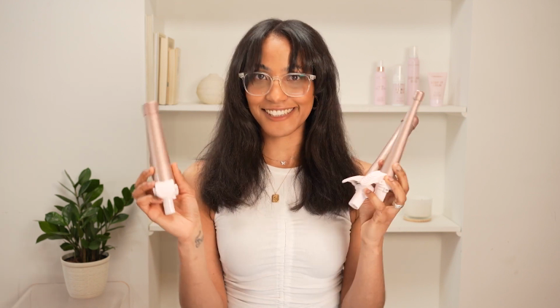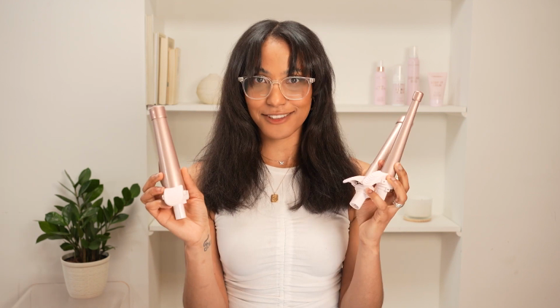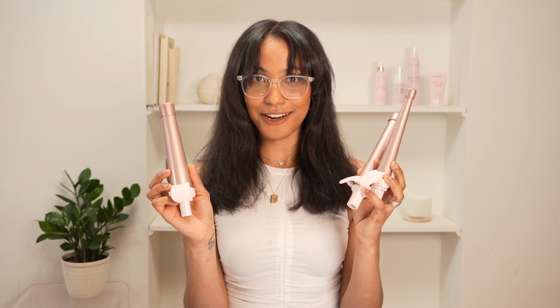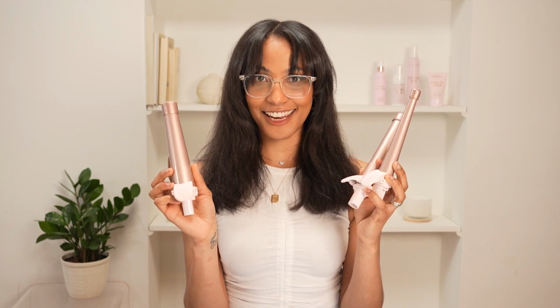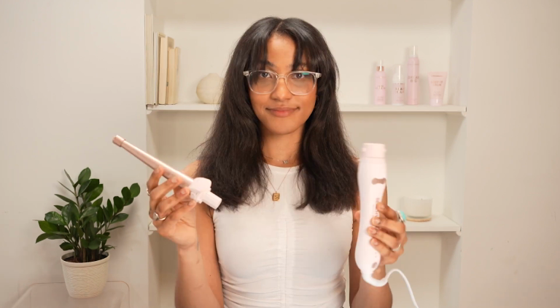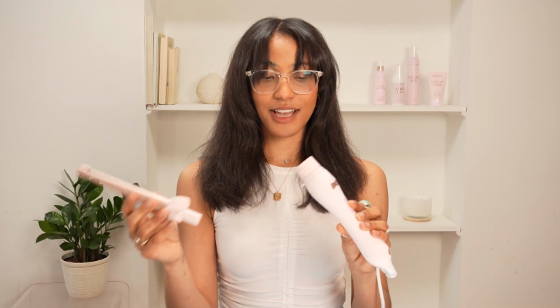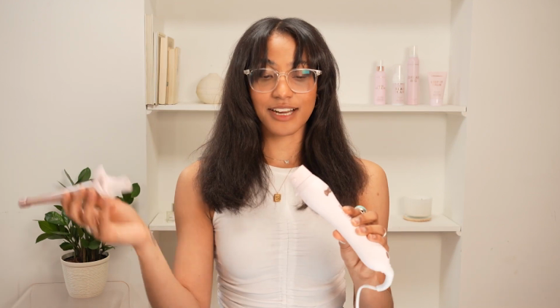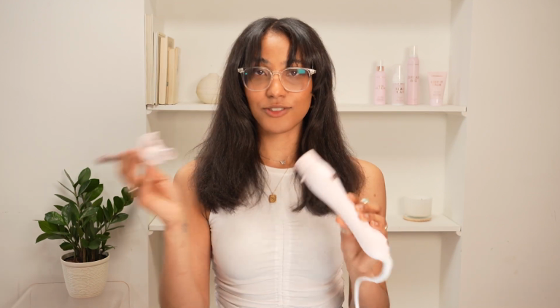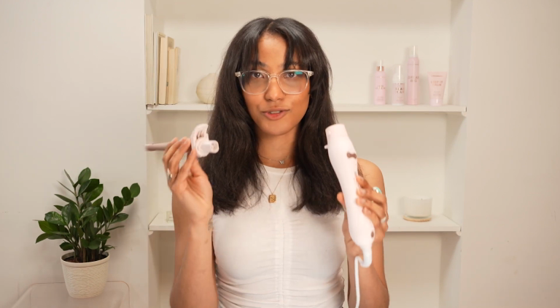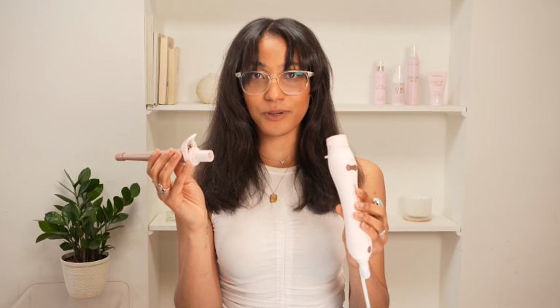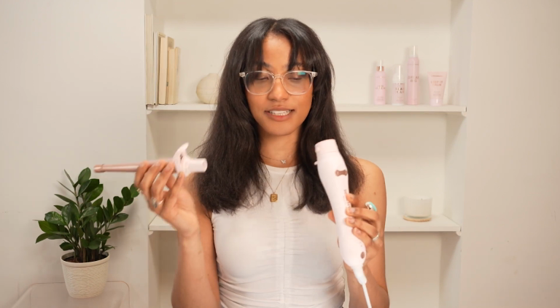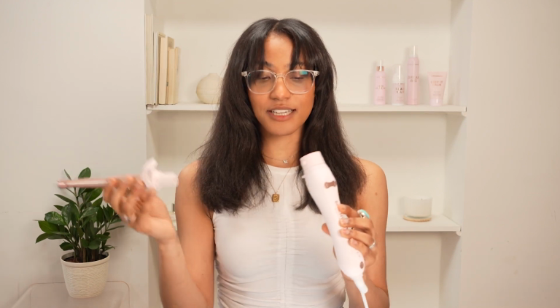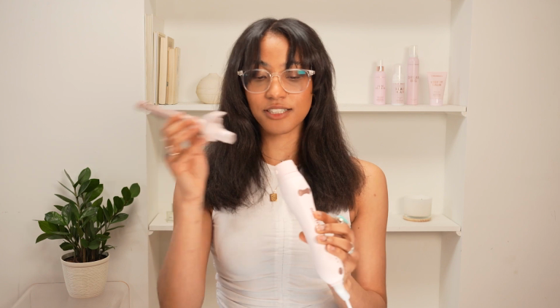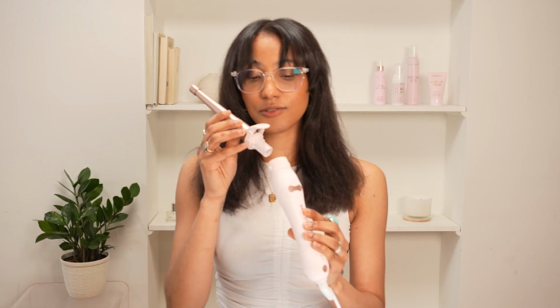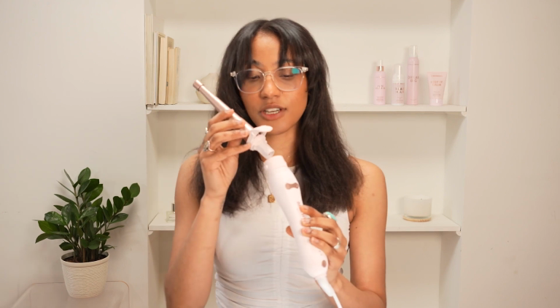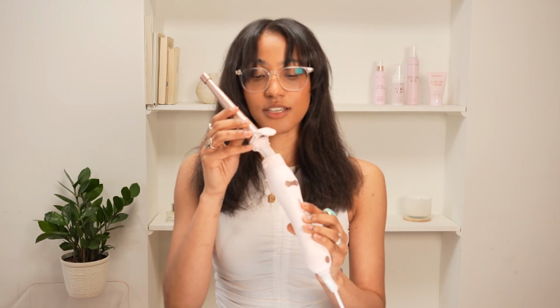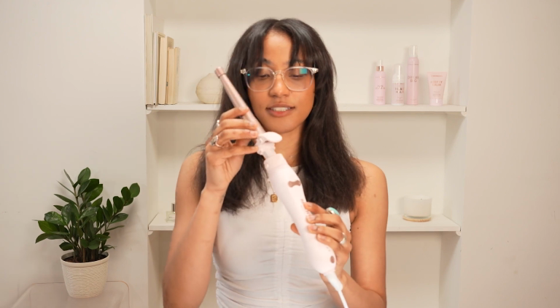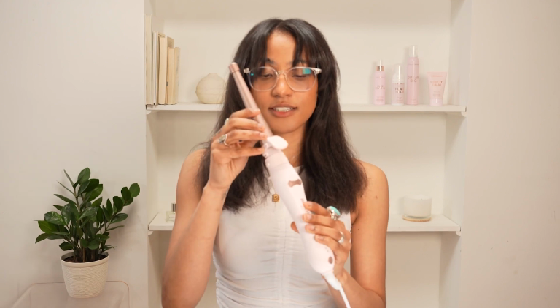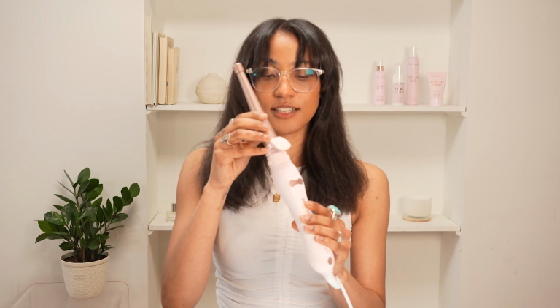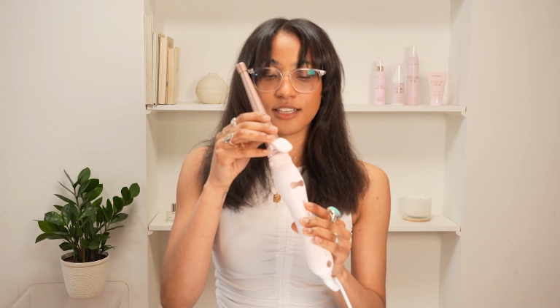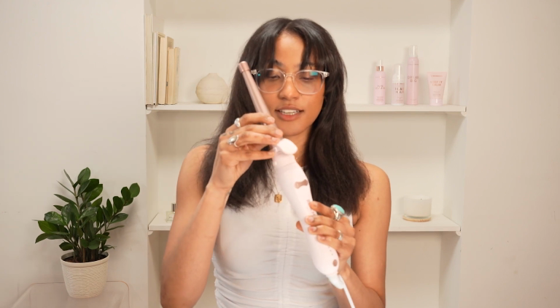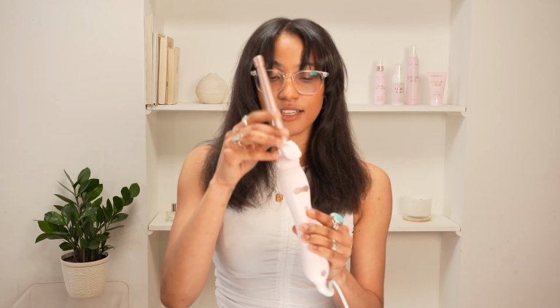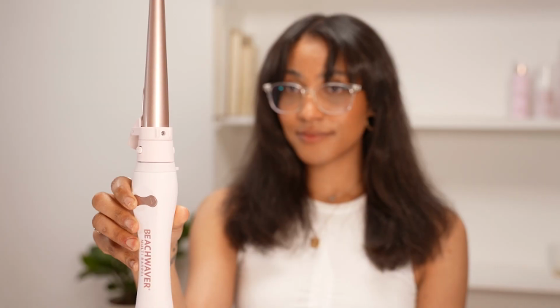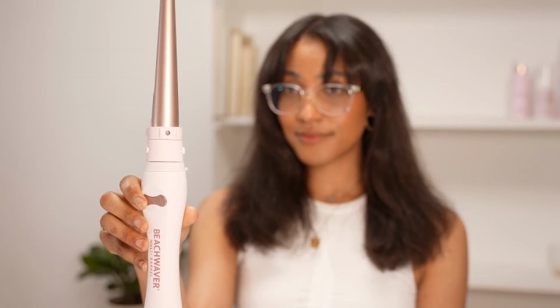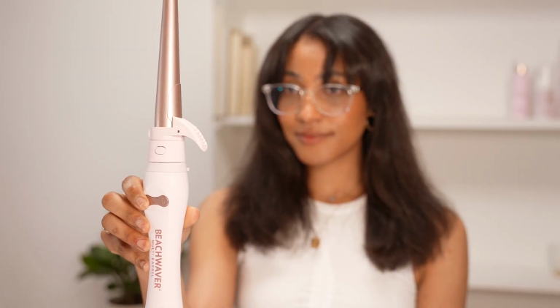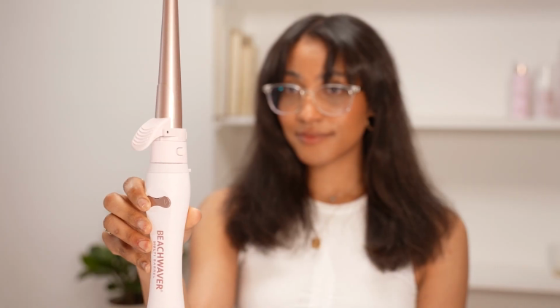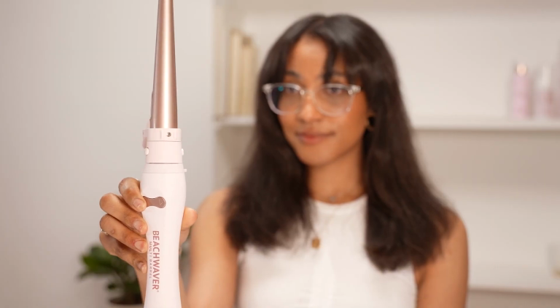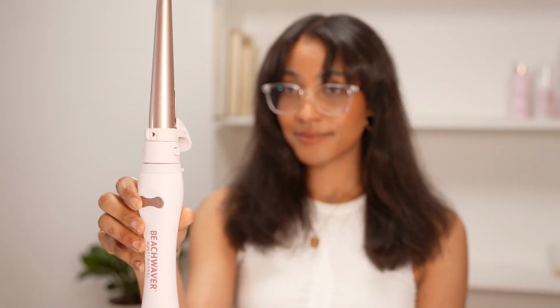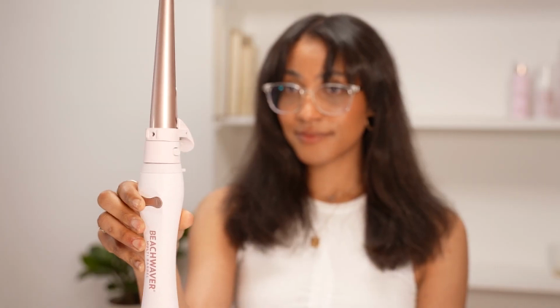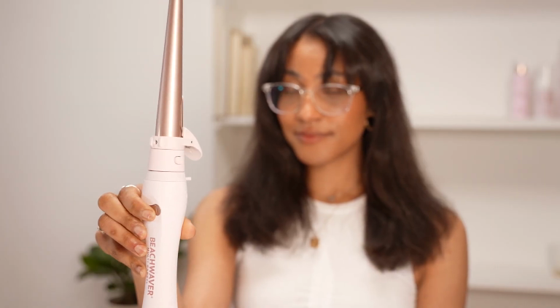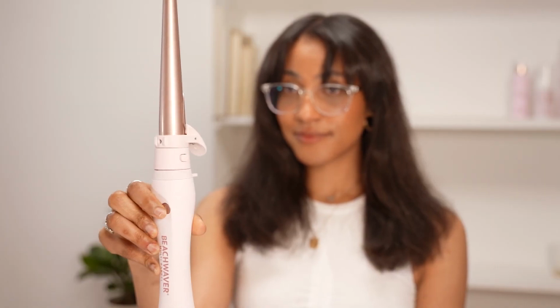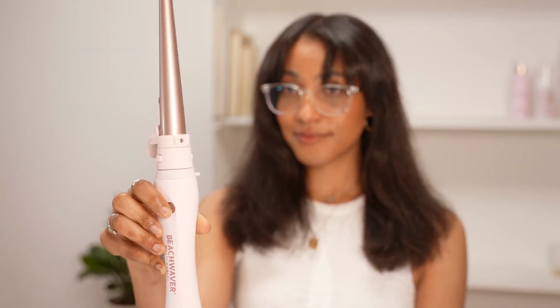Let's get started. Super easy — you just click it off and it's ready to go.